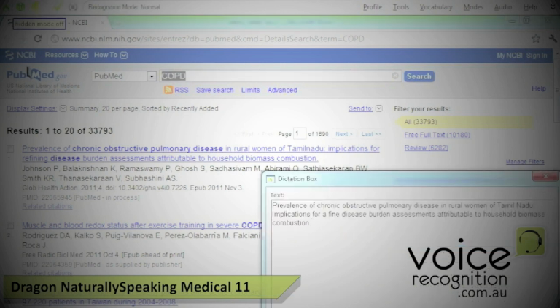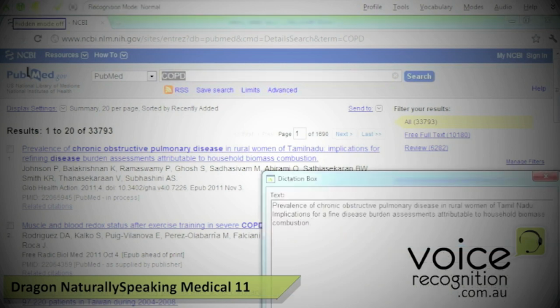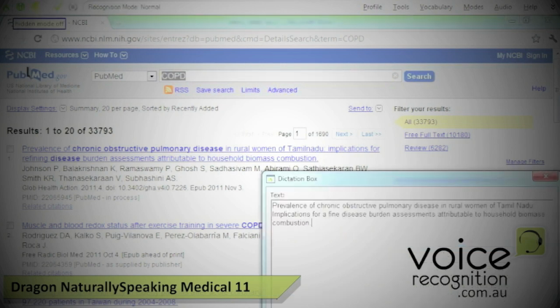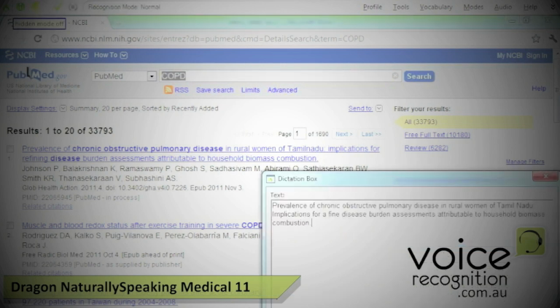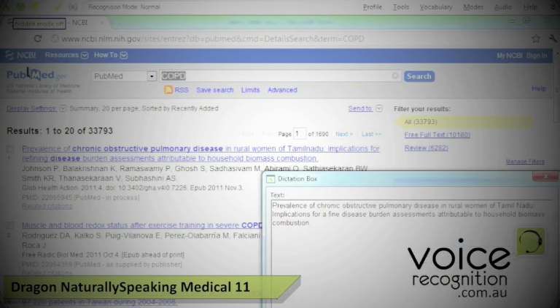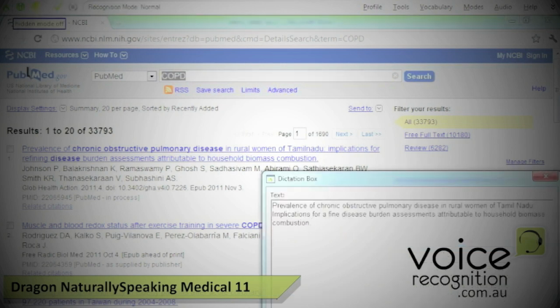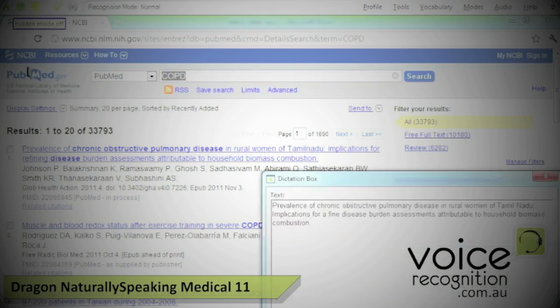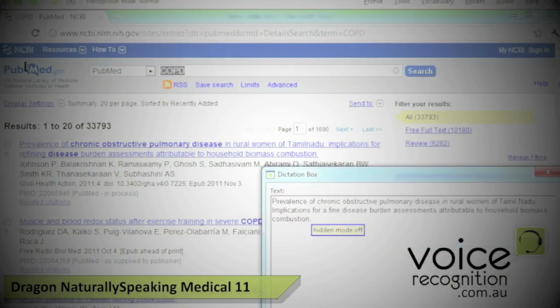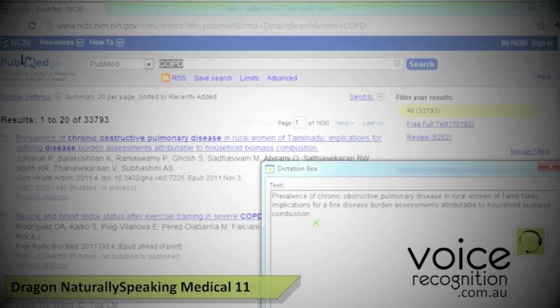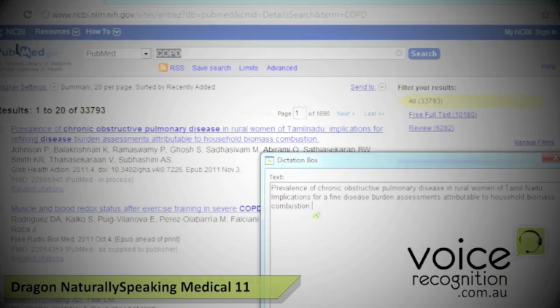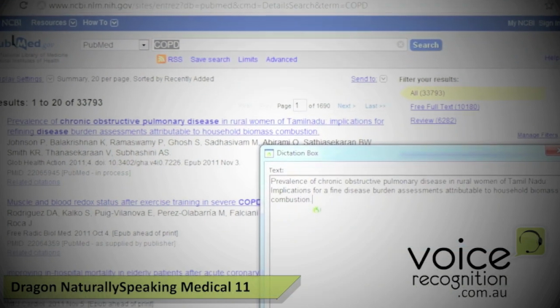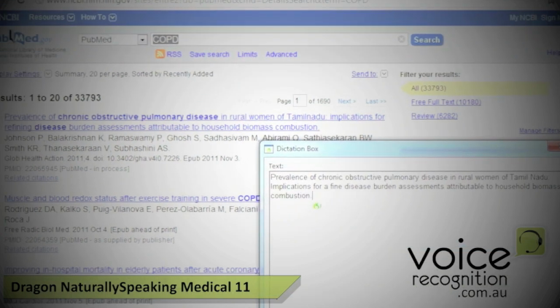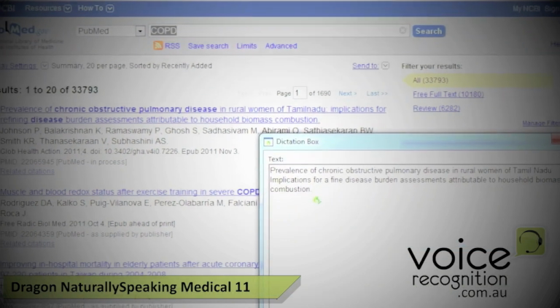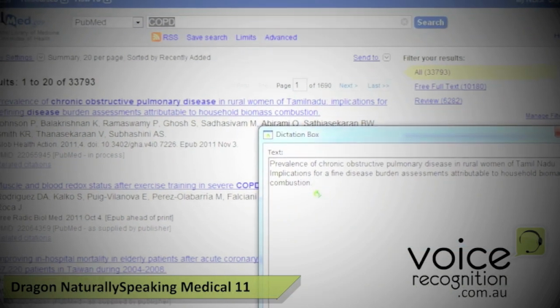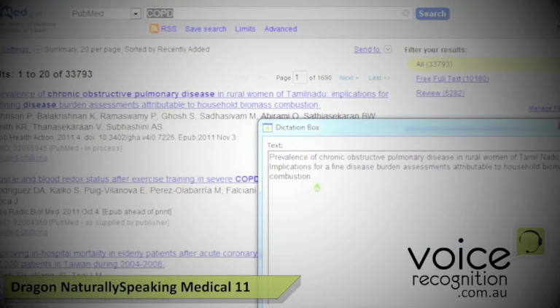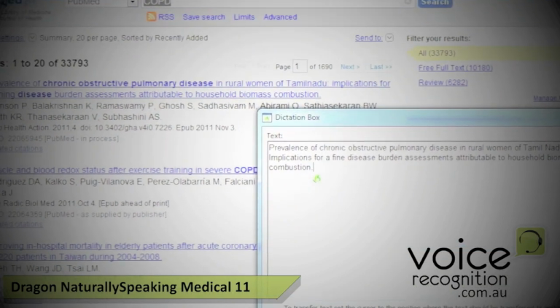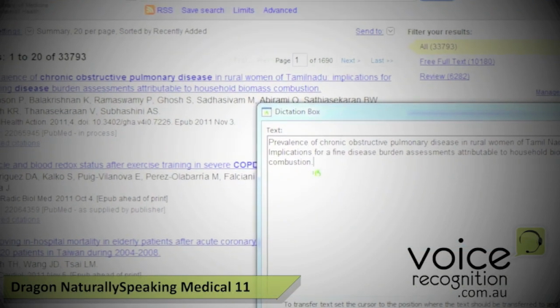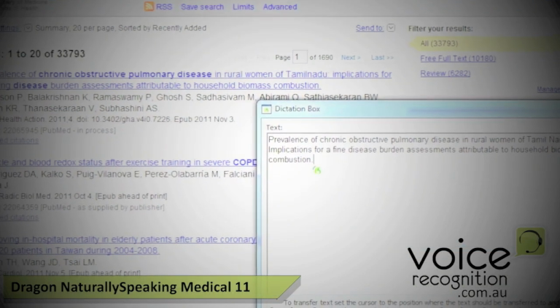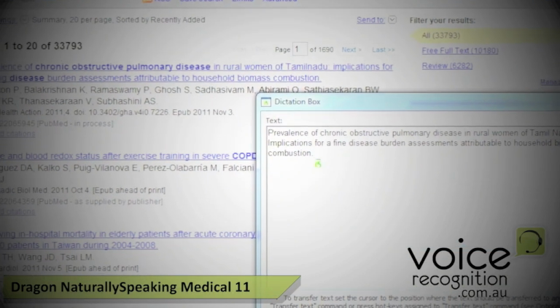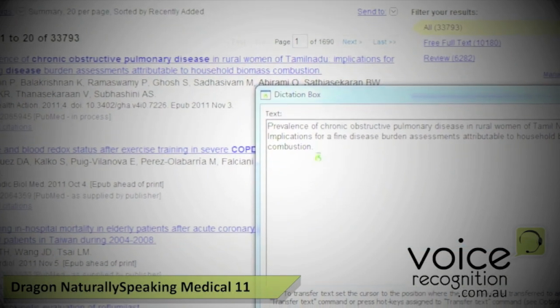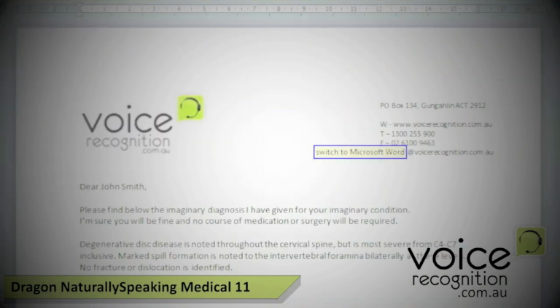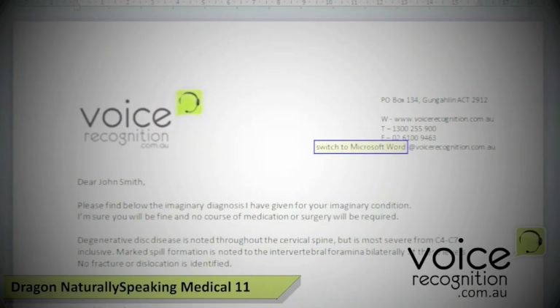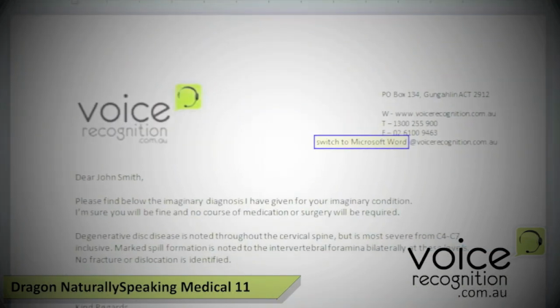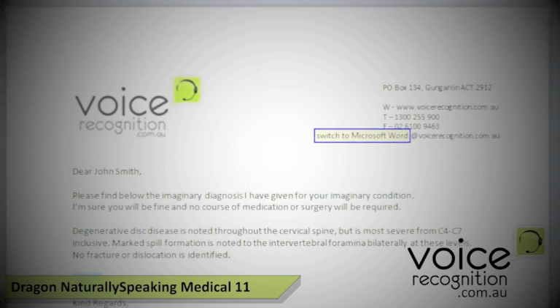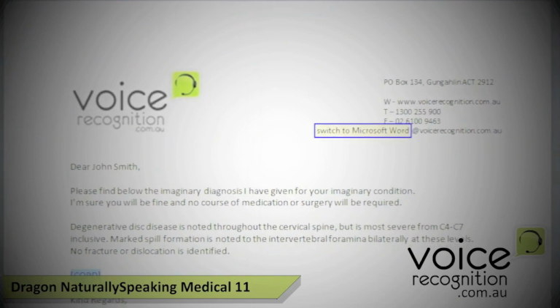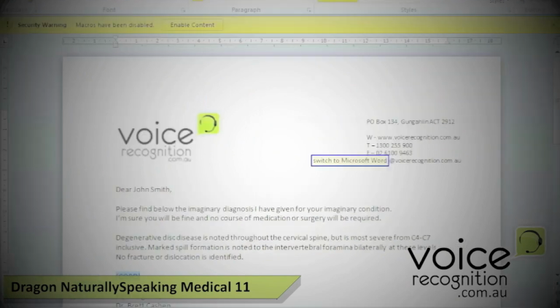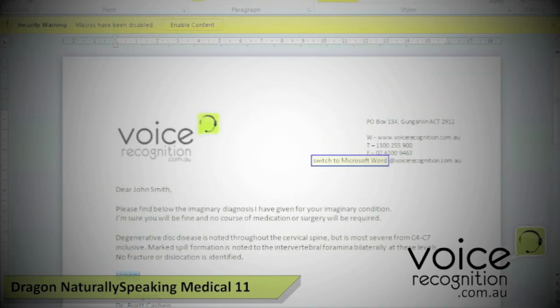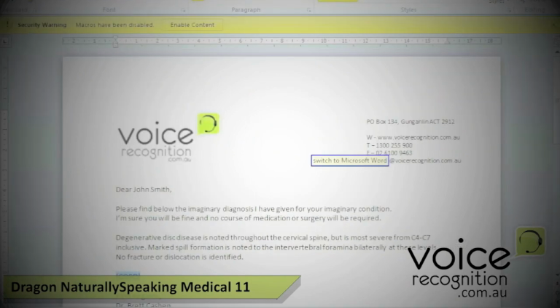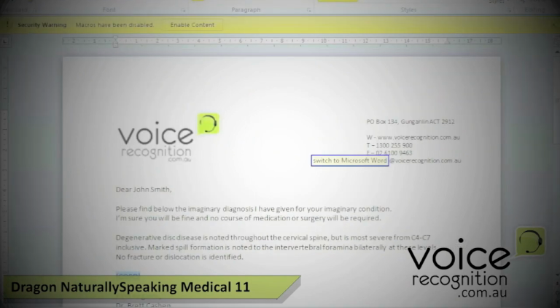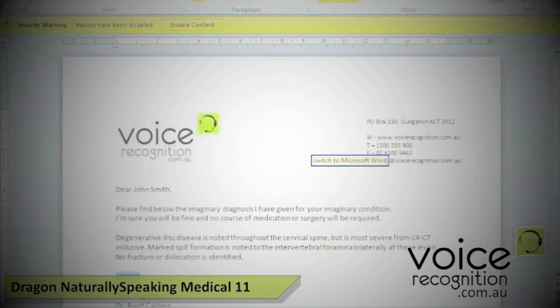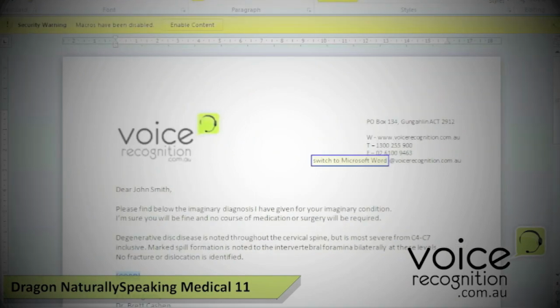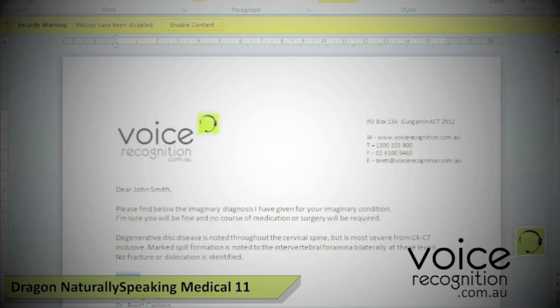Switch to Microsoft Word. Transfer text.